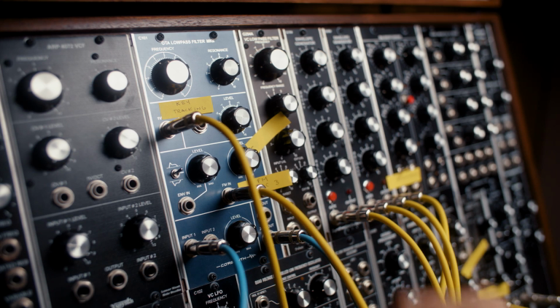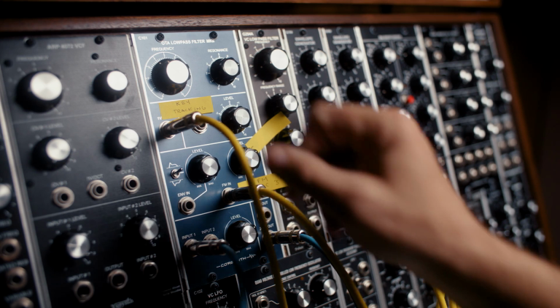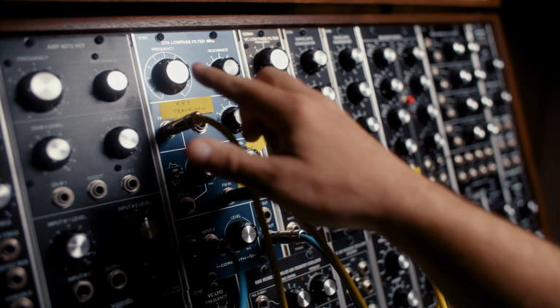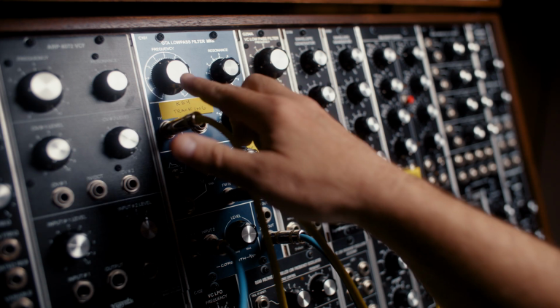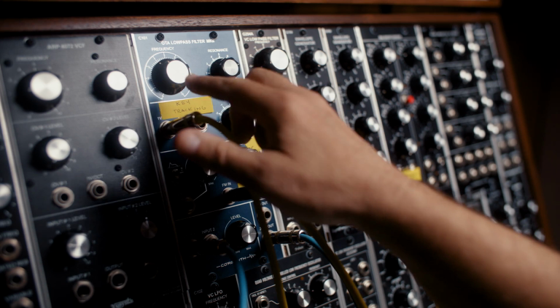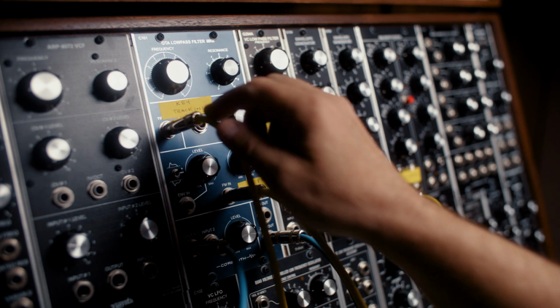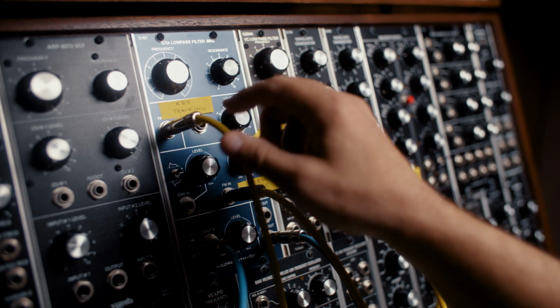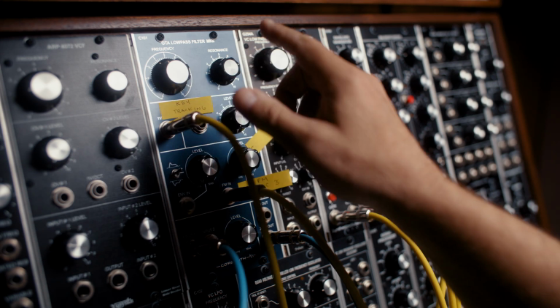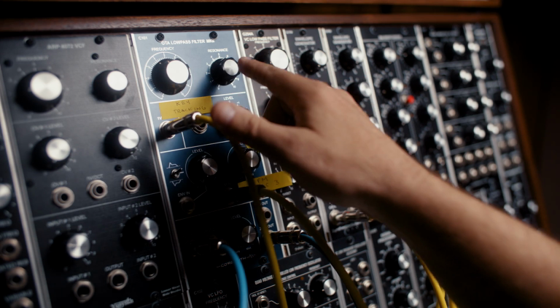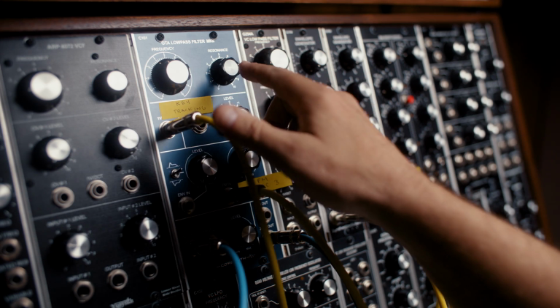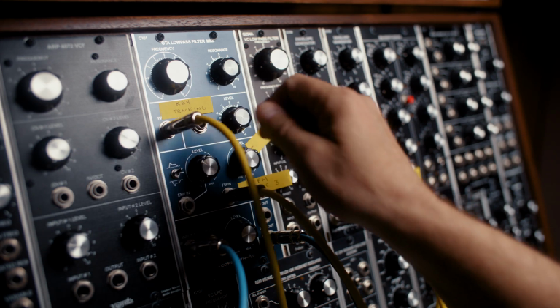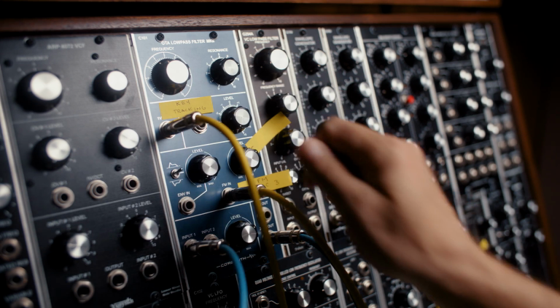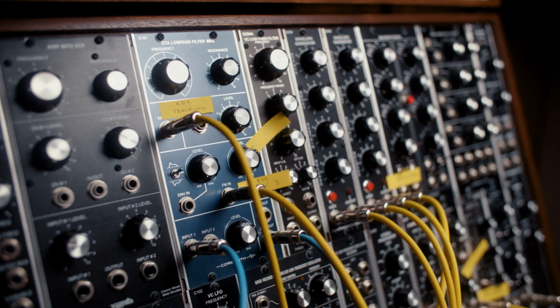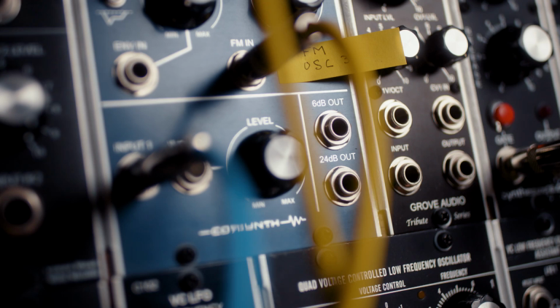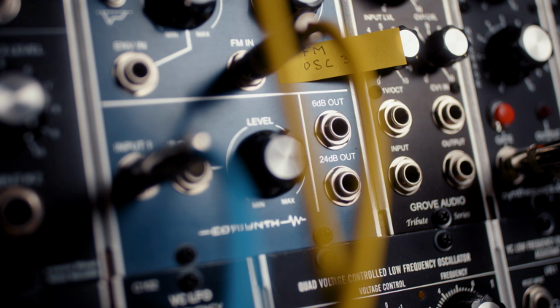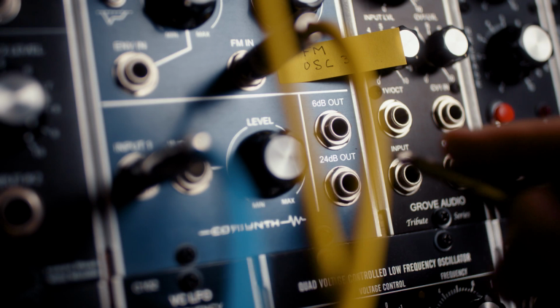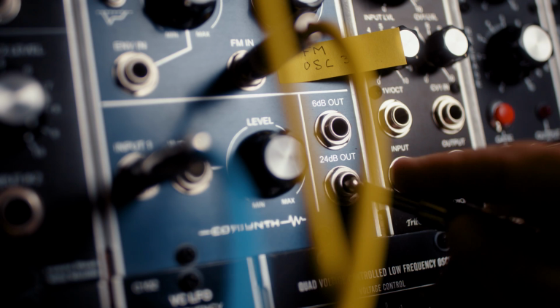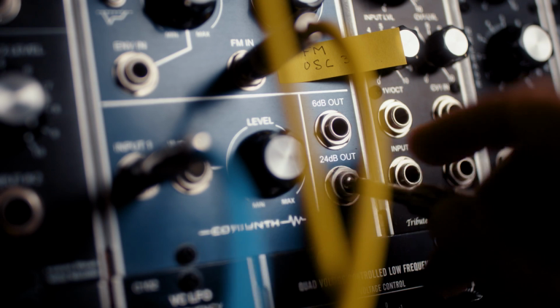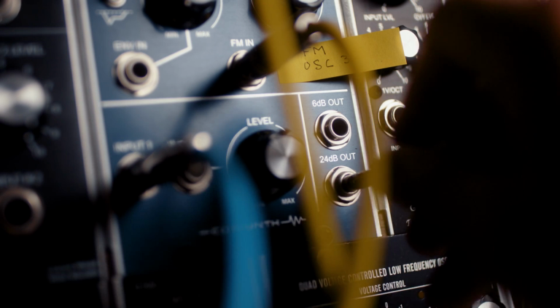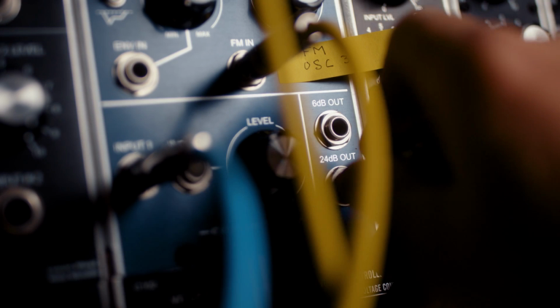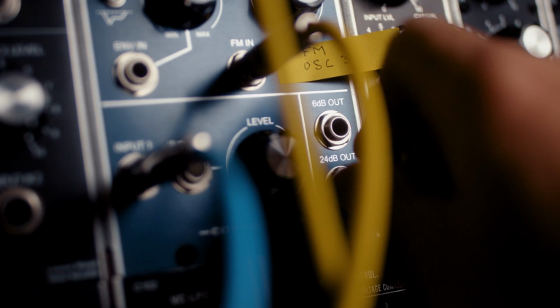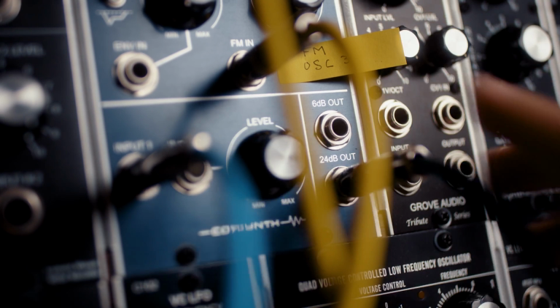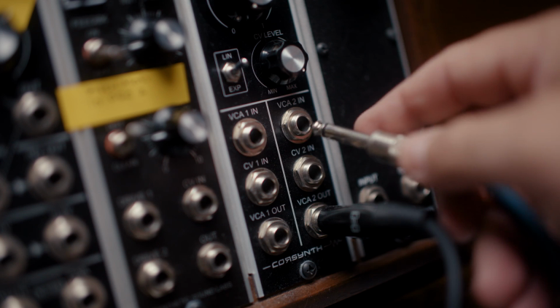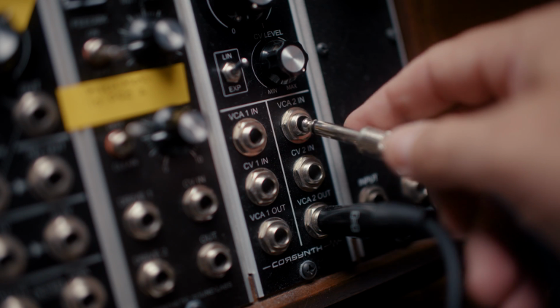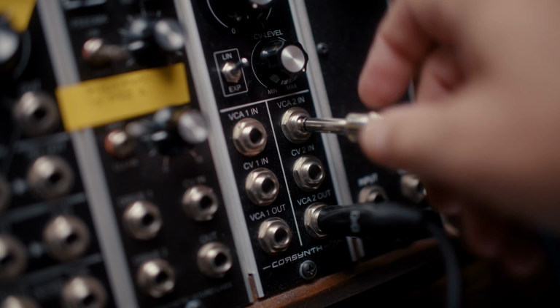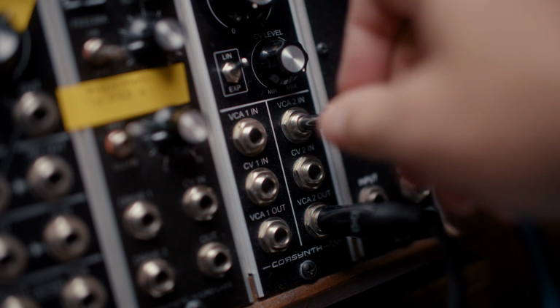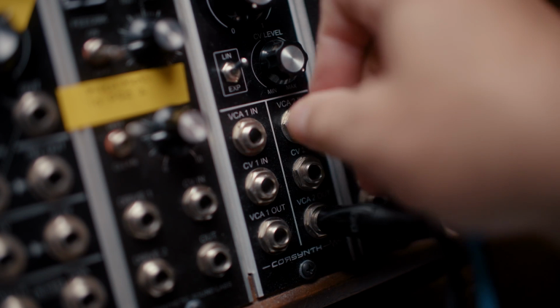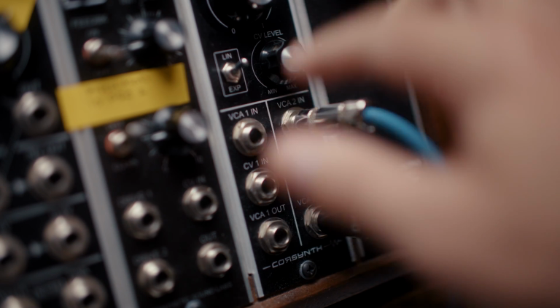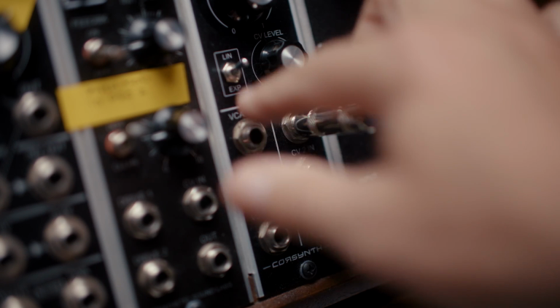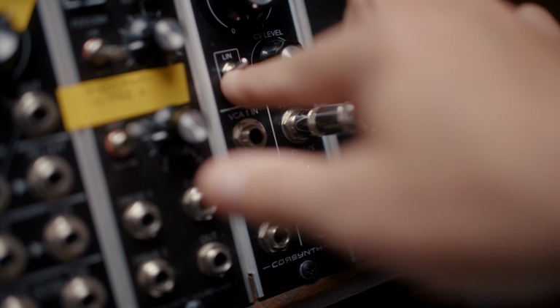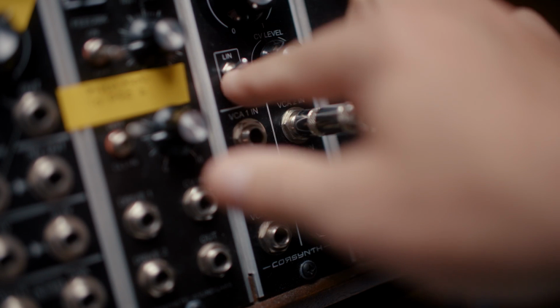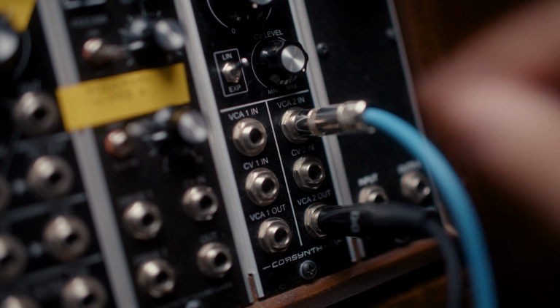Set frequency around four and resonance about seven. And from our filter to the VCA. Make sure it's in linear mode.